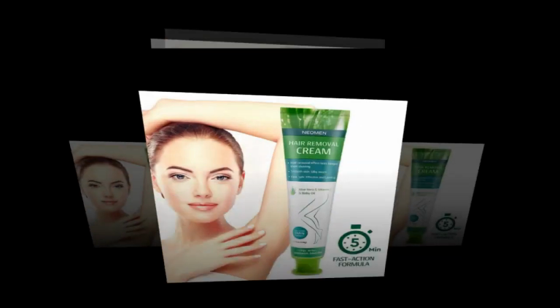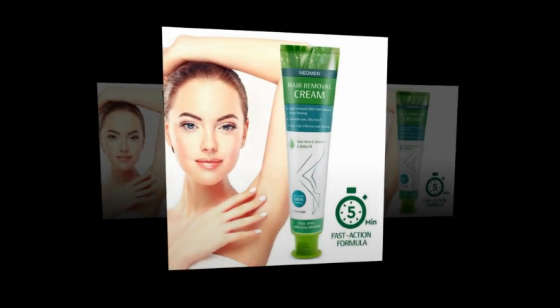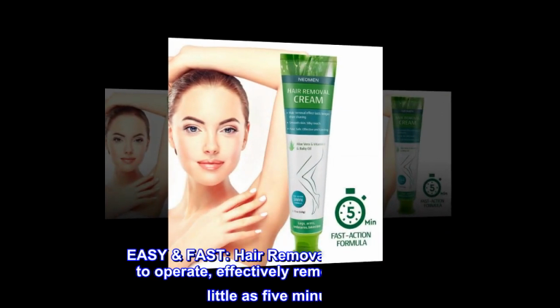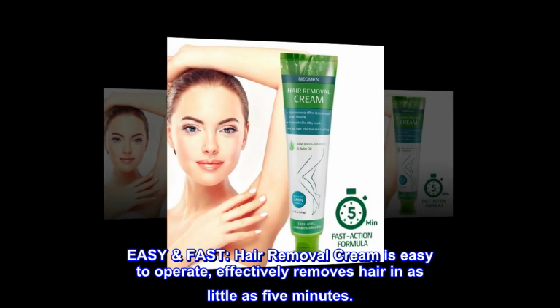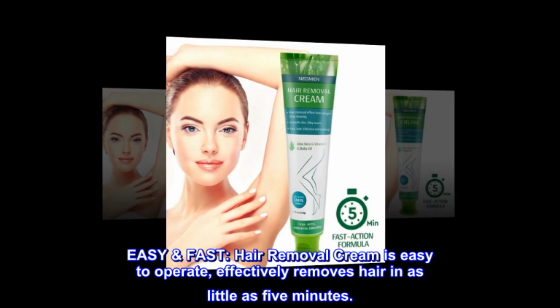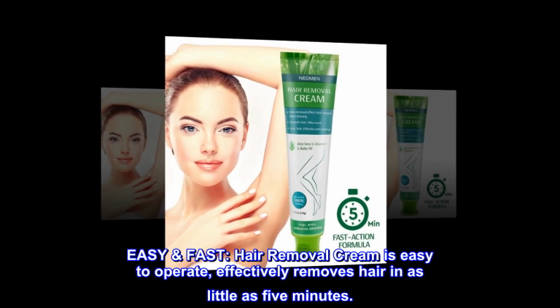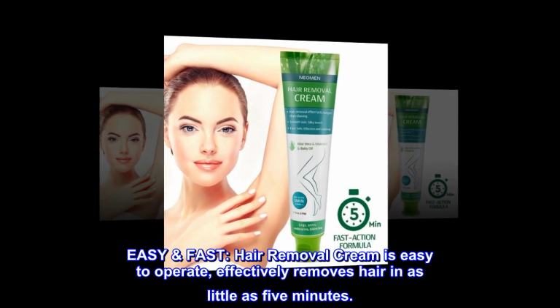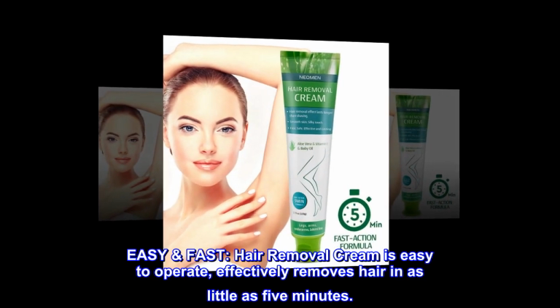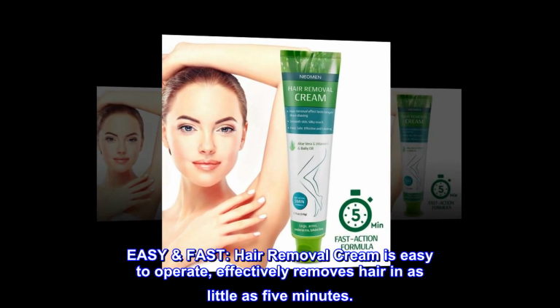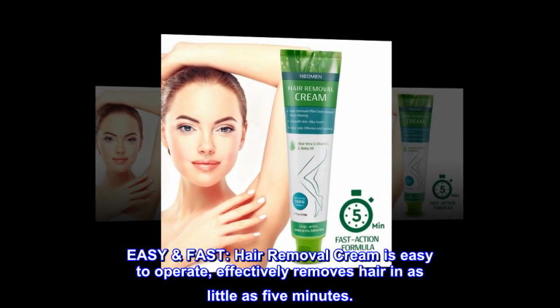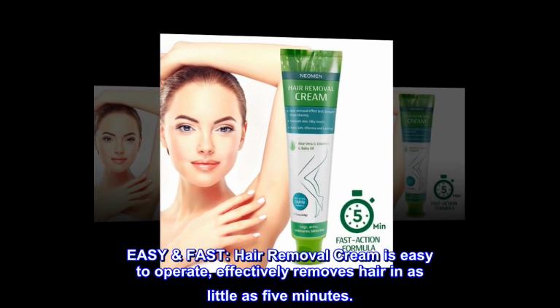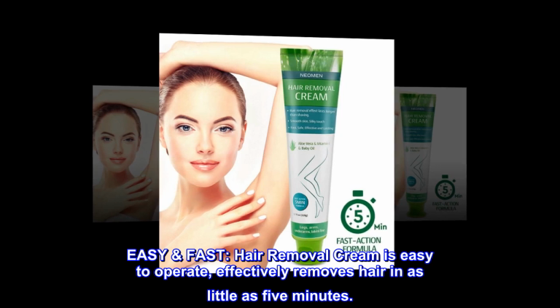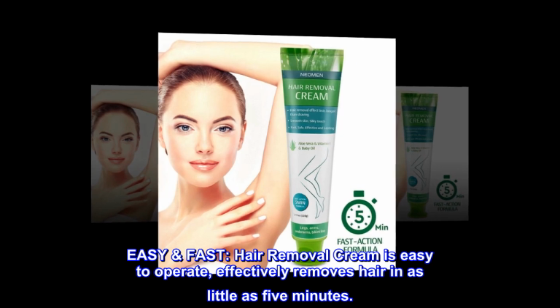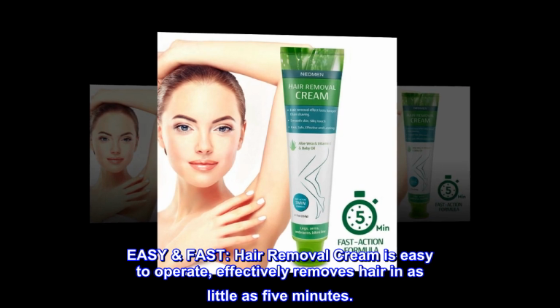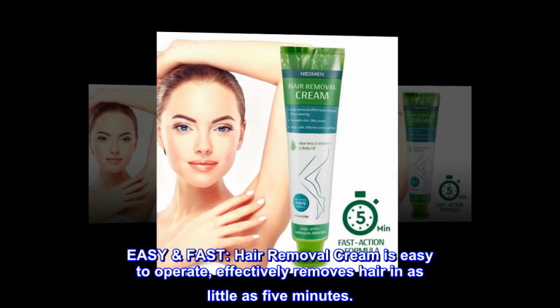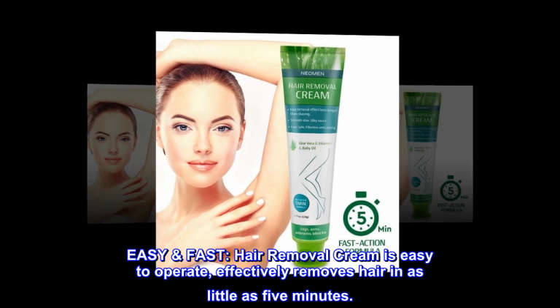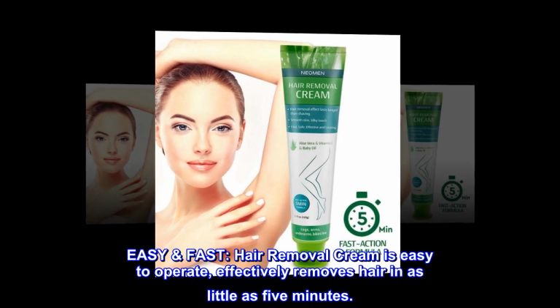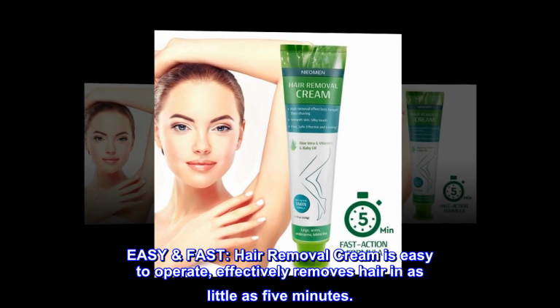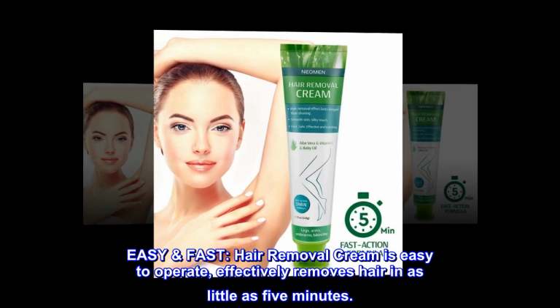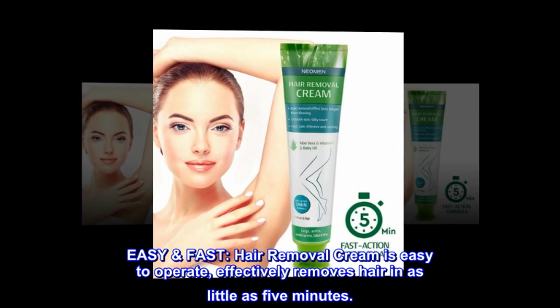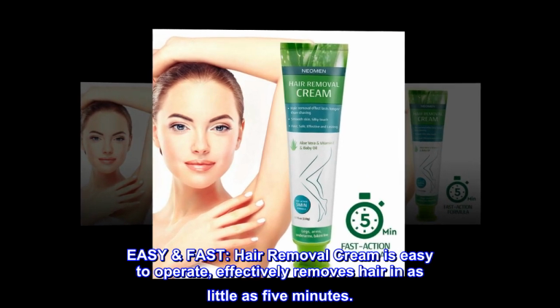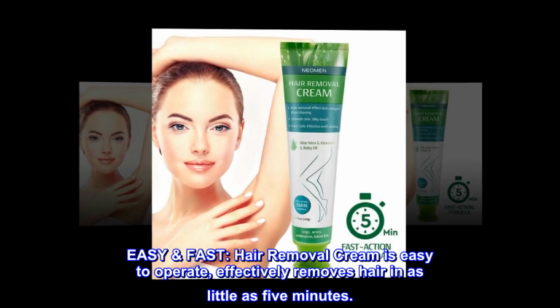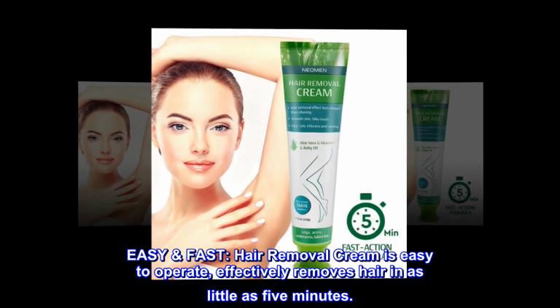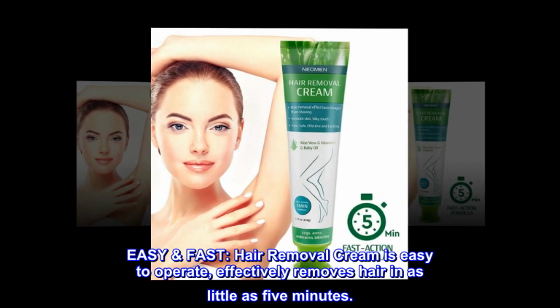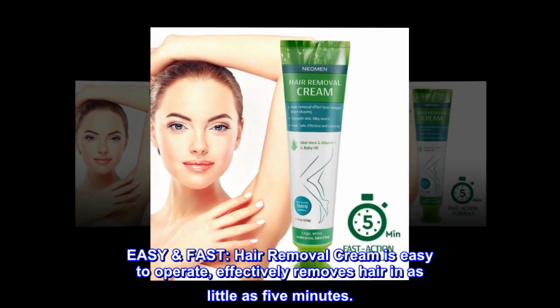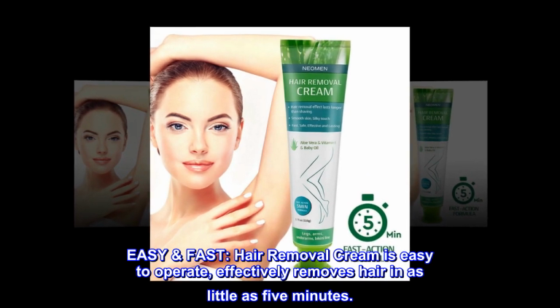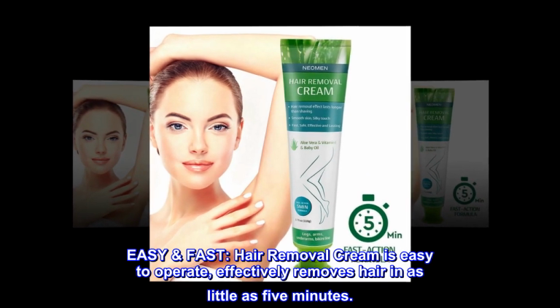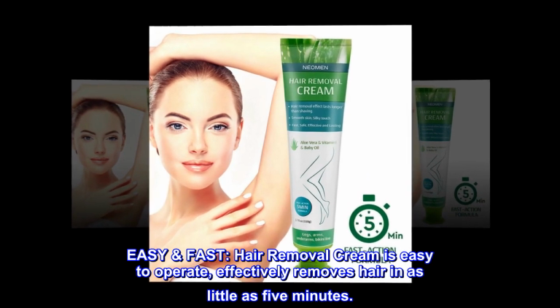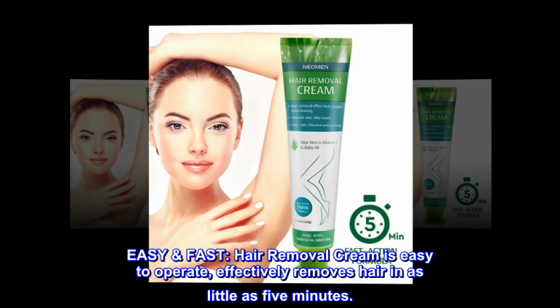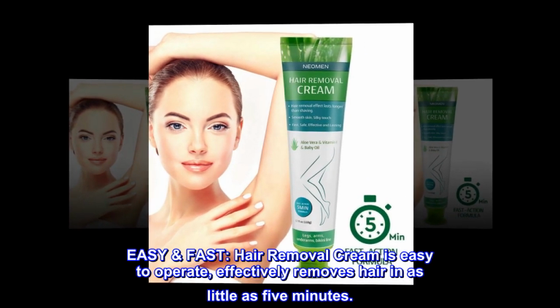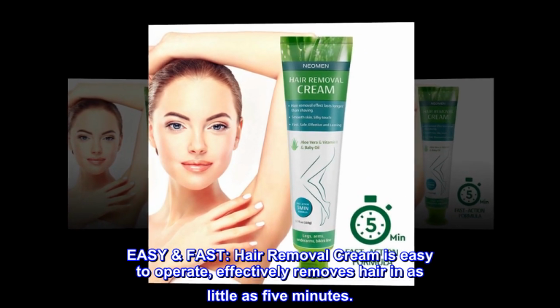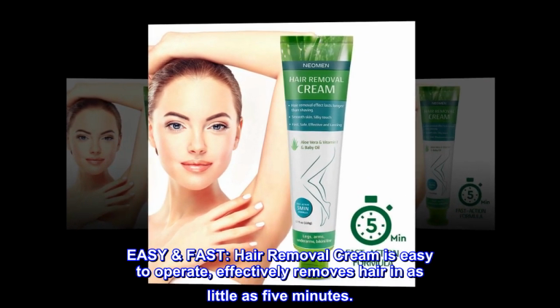Easy, Fast. Hair Removal Cream is easy to operate, effectively removes hair in as little as 5 minutes.